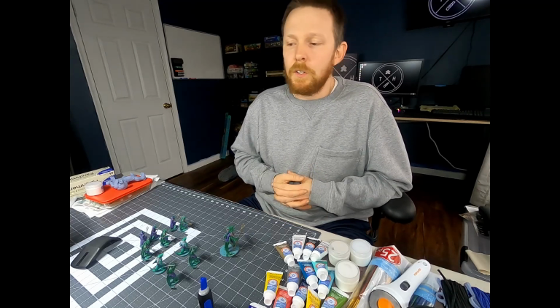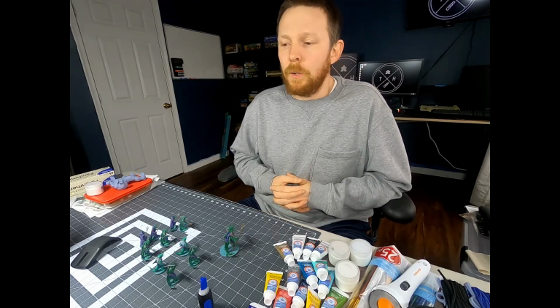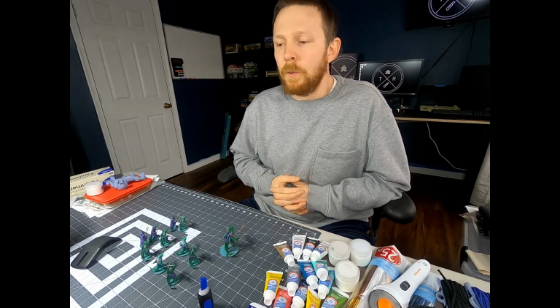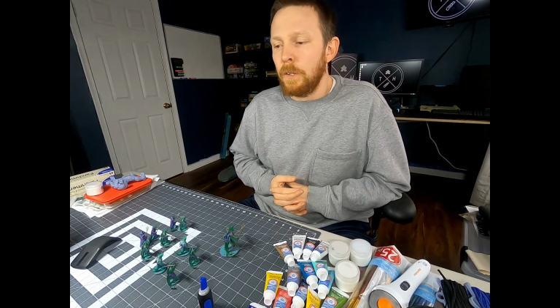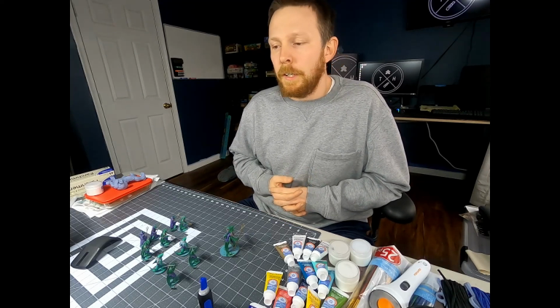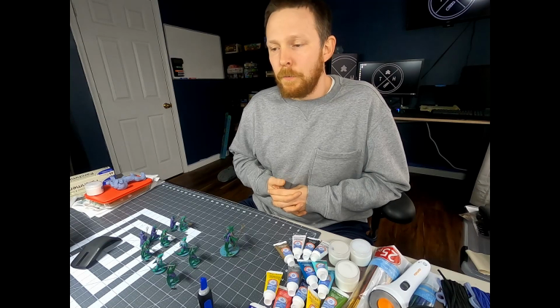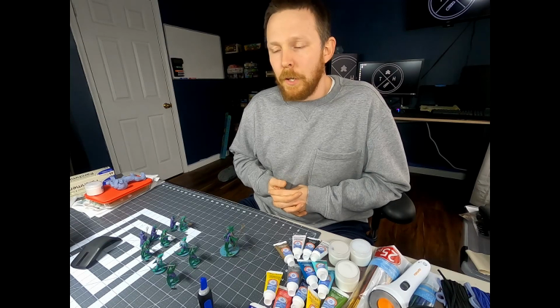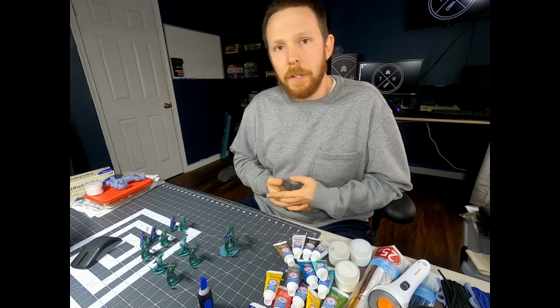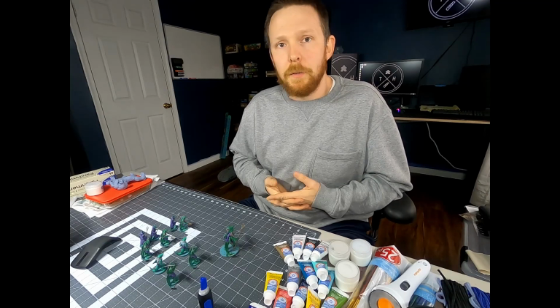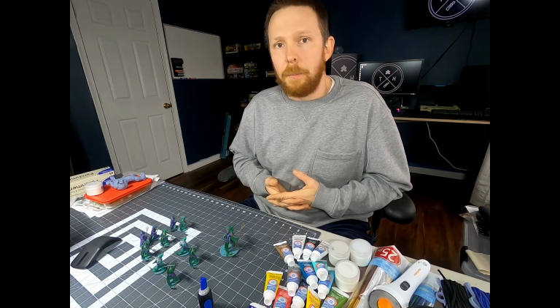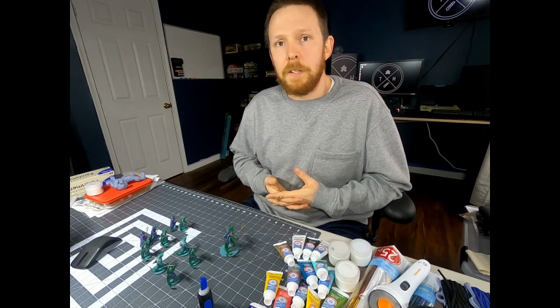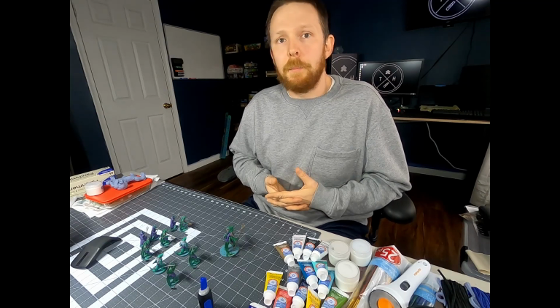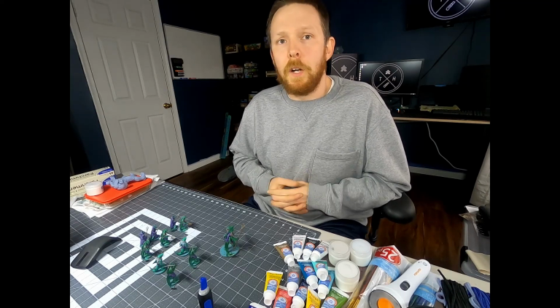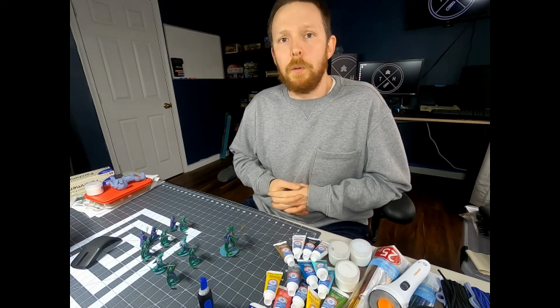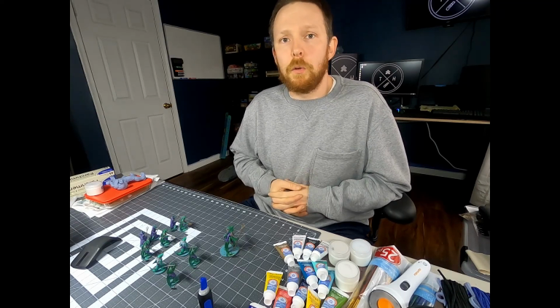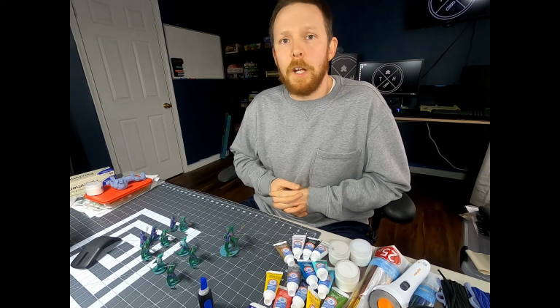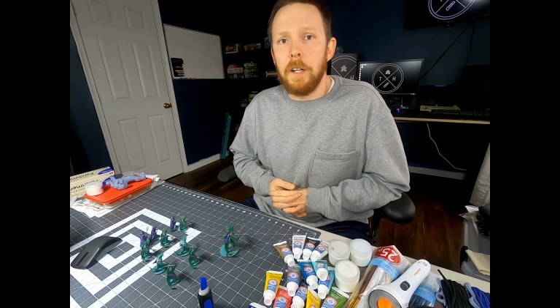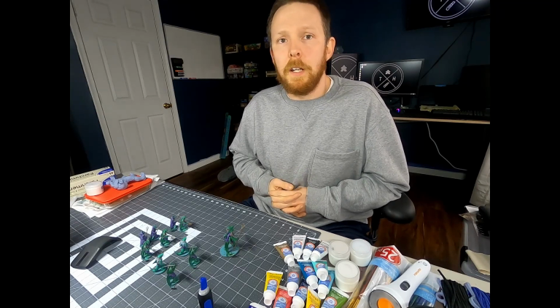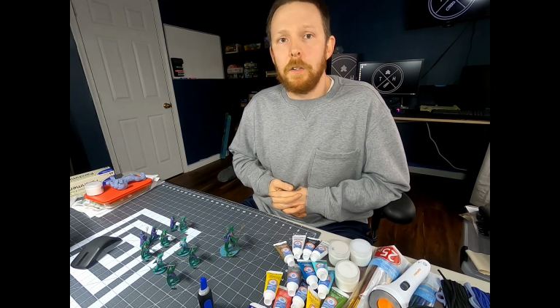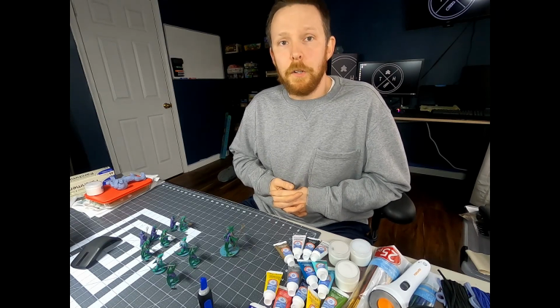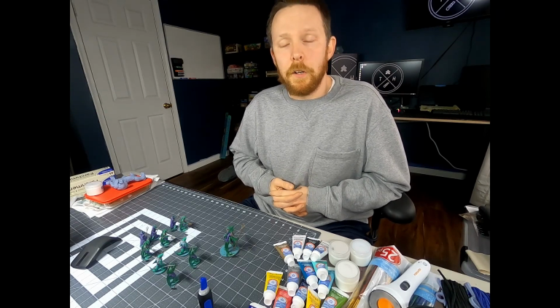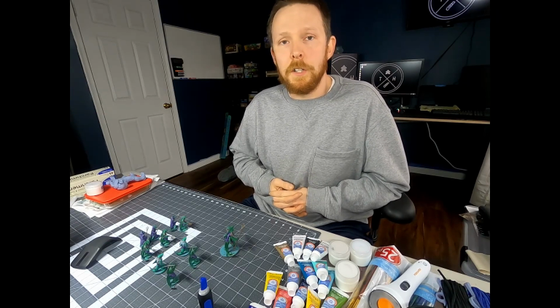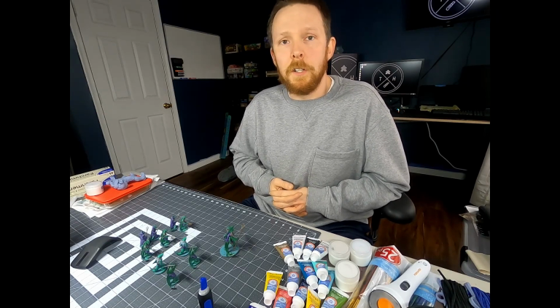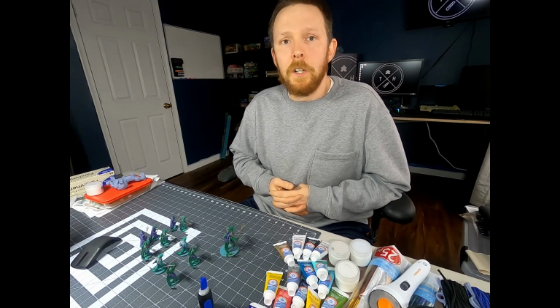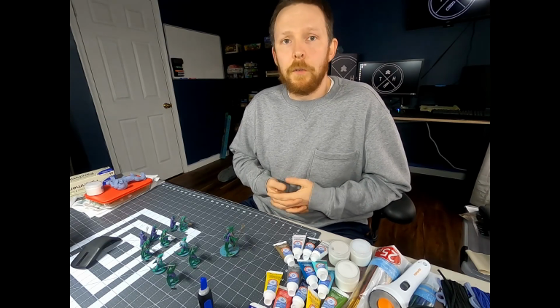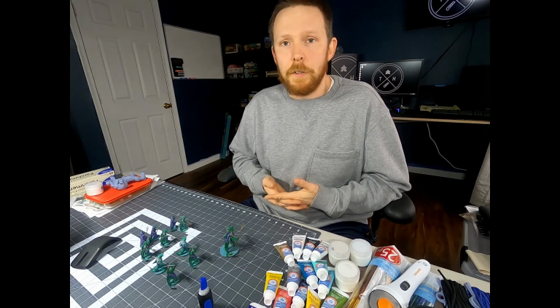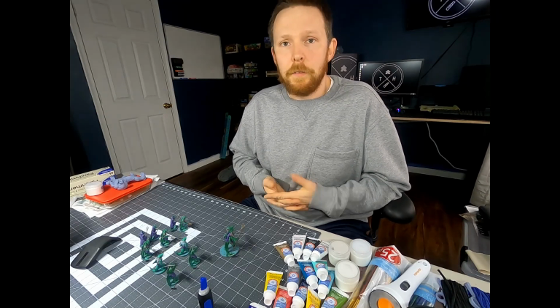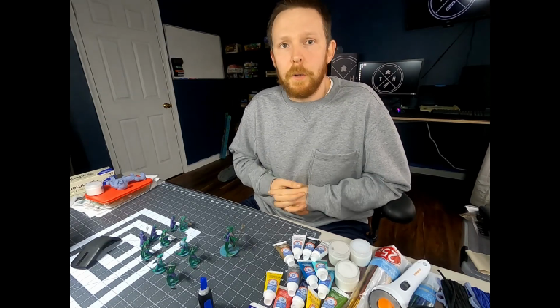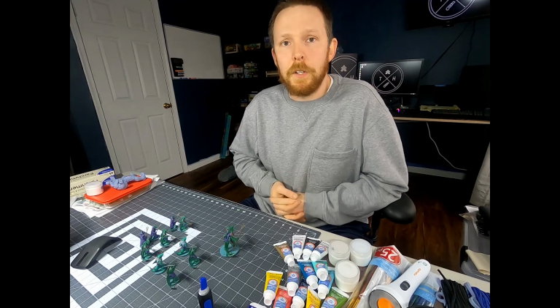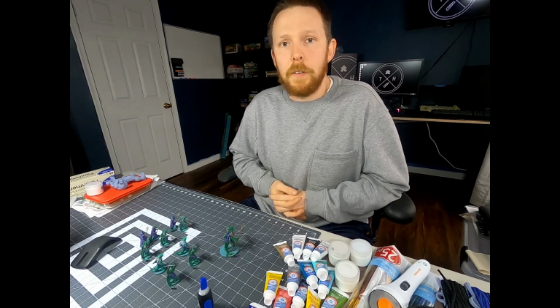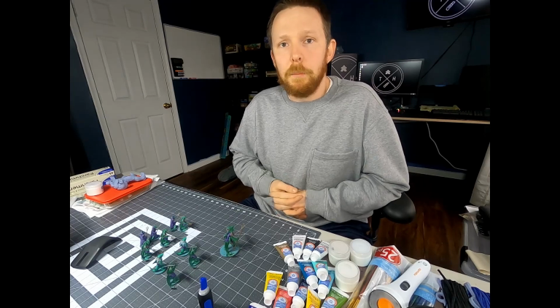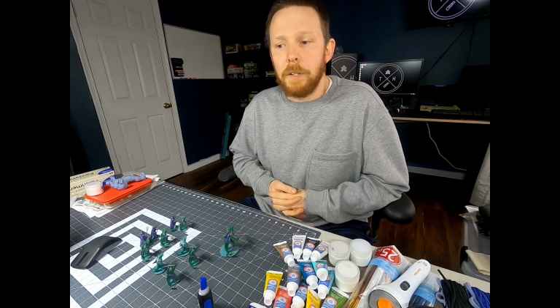With that thought in mind, I decided a five gallon bucket would be the best method. So in this video, I'm going to take you step by step on how to create a UV curing station for your resin 3D prints using a five gallon bucket.